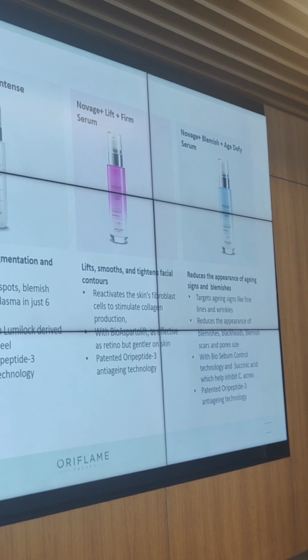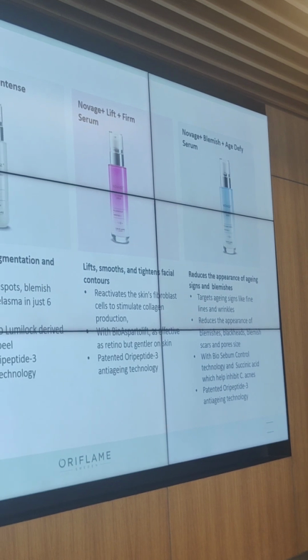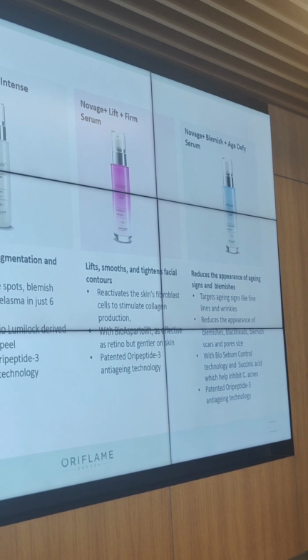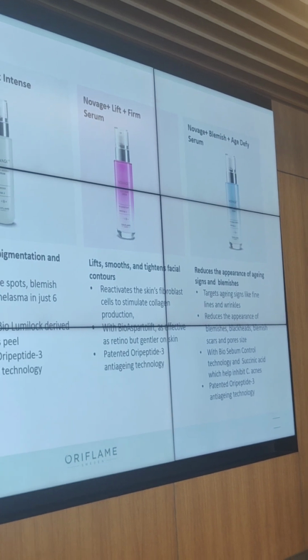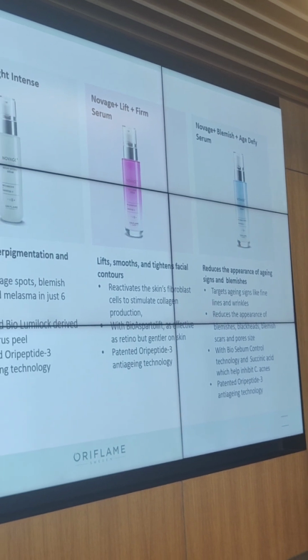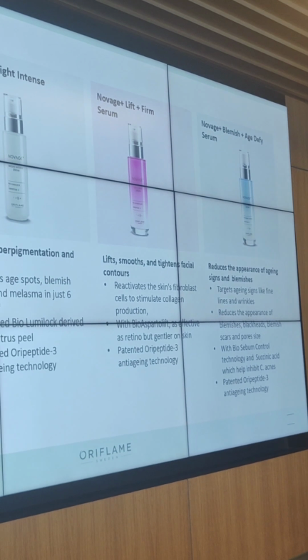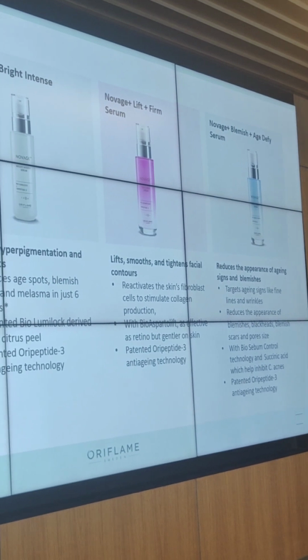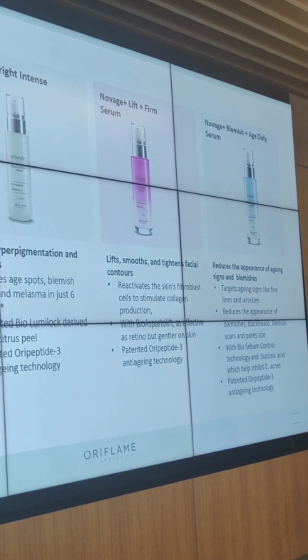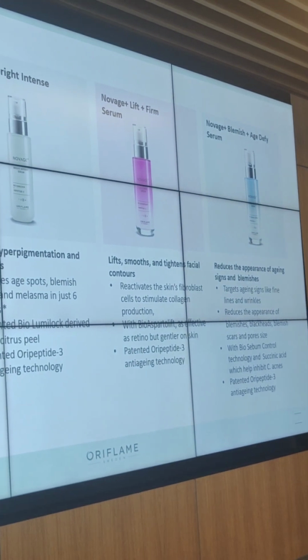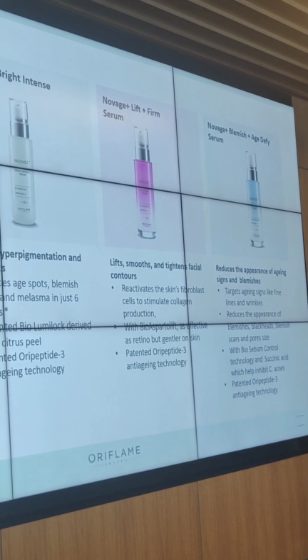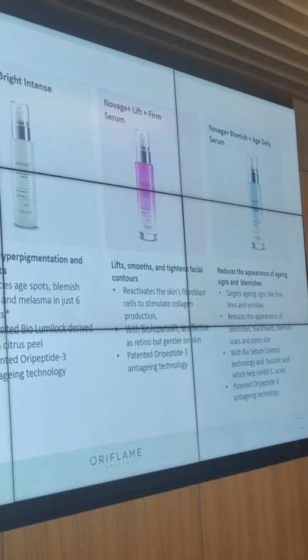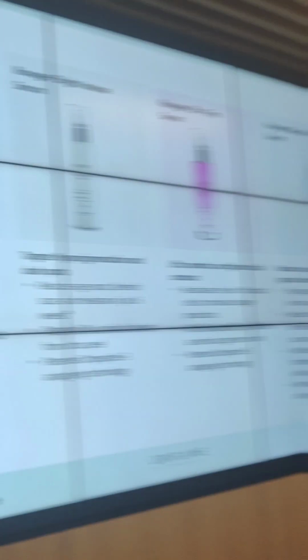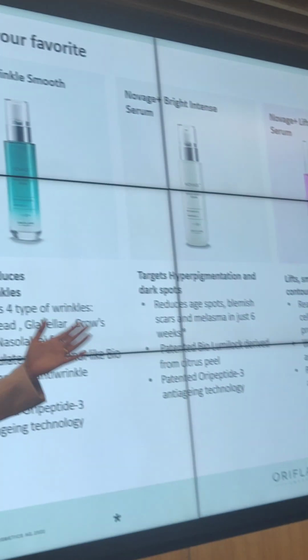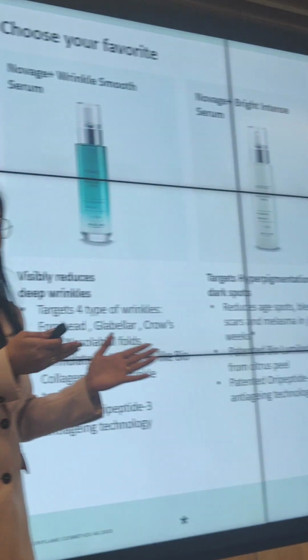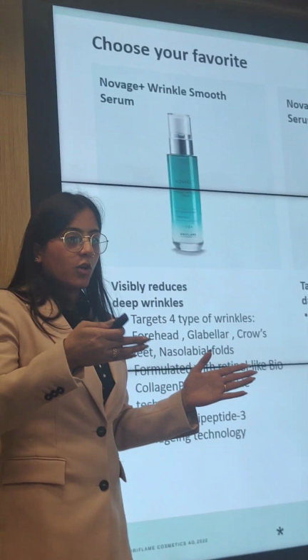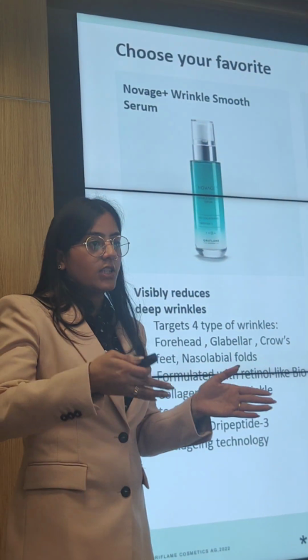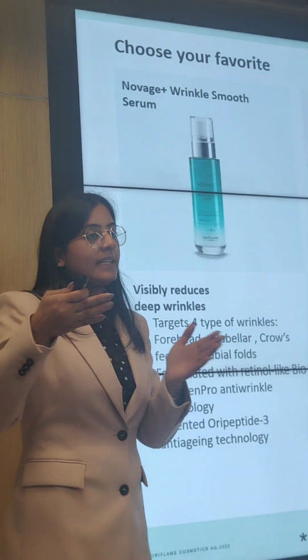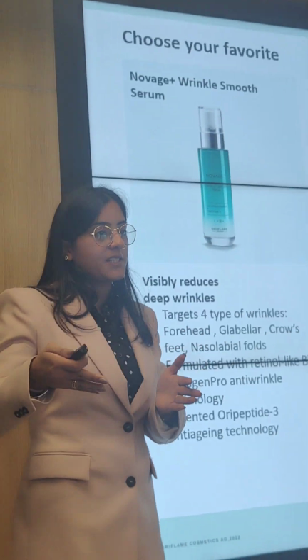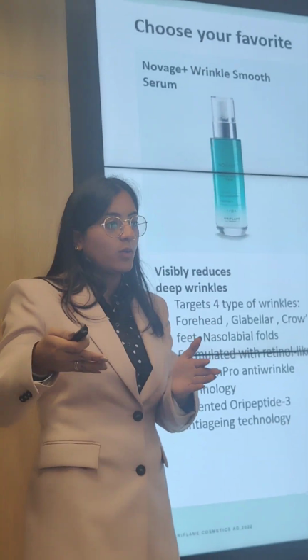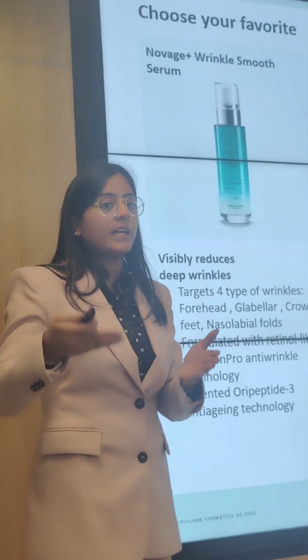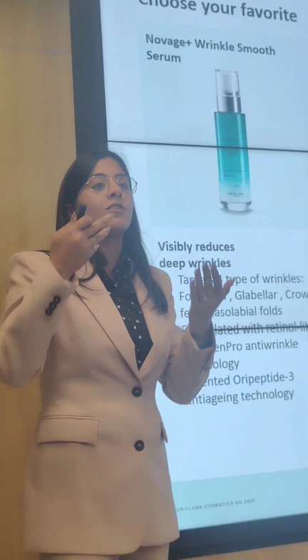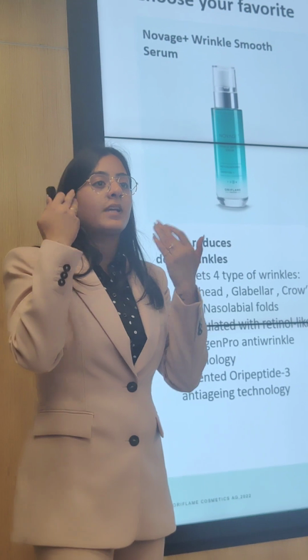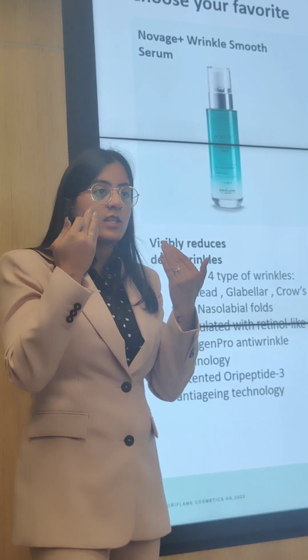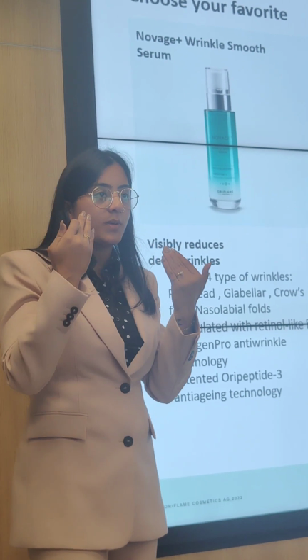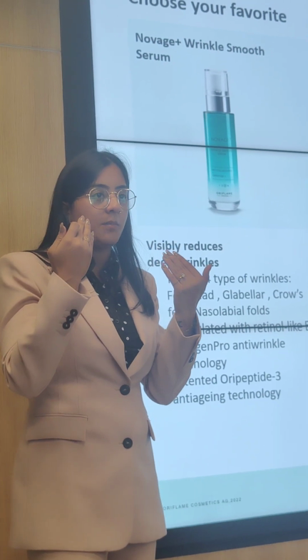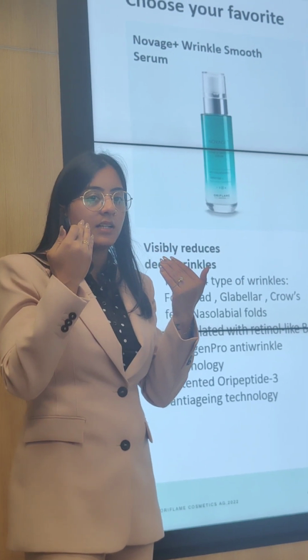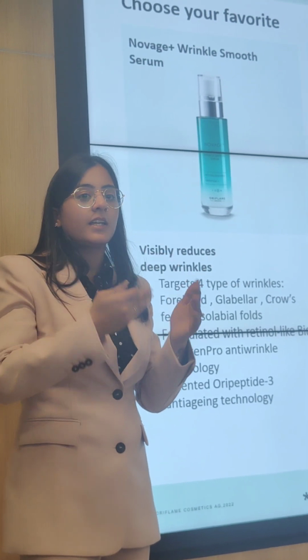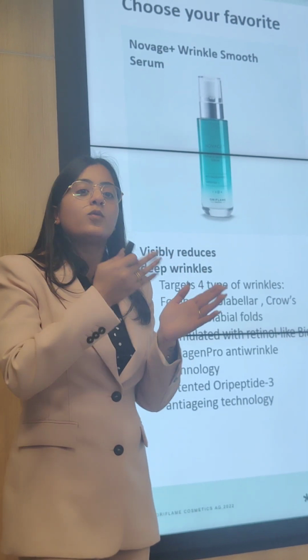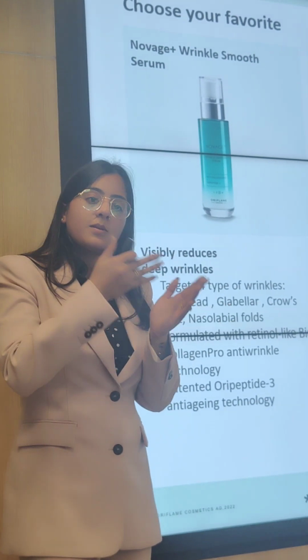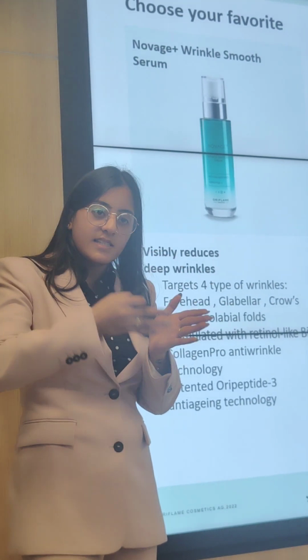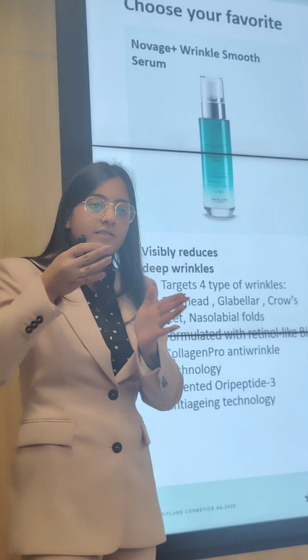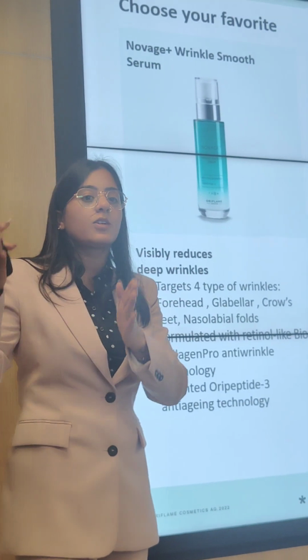Even the eye products are ophthalmologically tested so that you will not harm your eyes. We have claimed all these for sensitive skin as well.